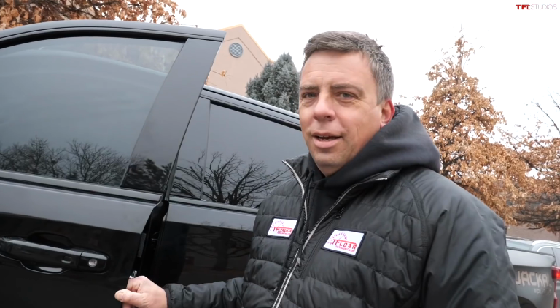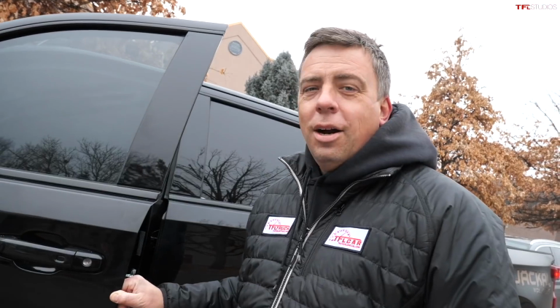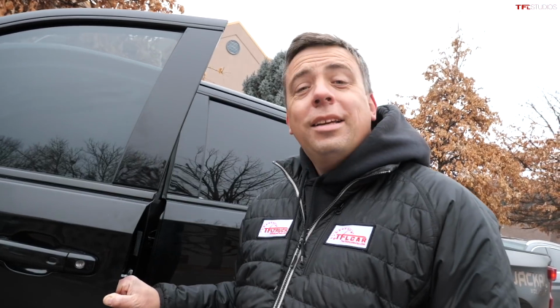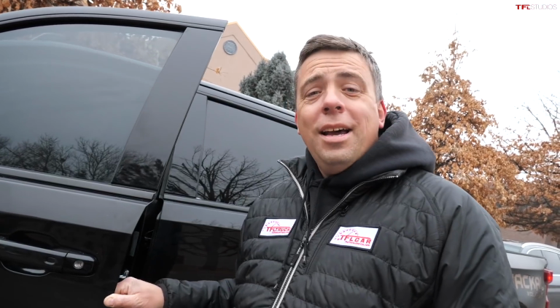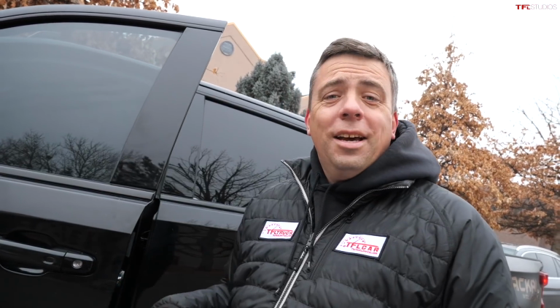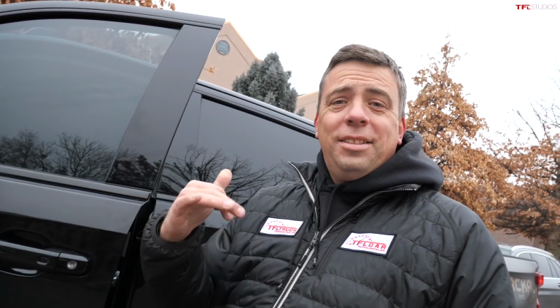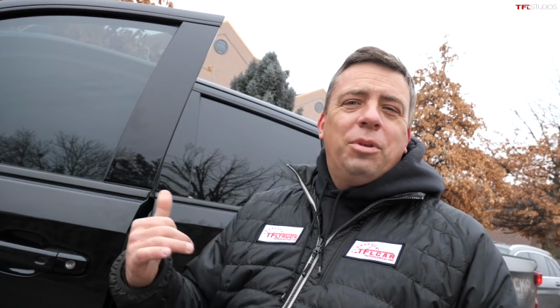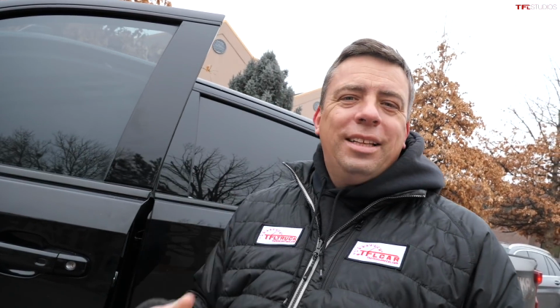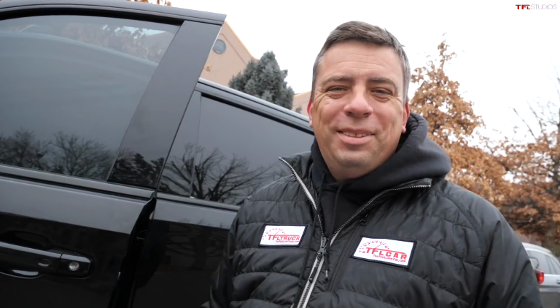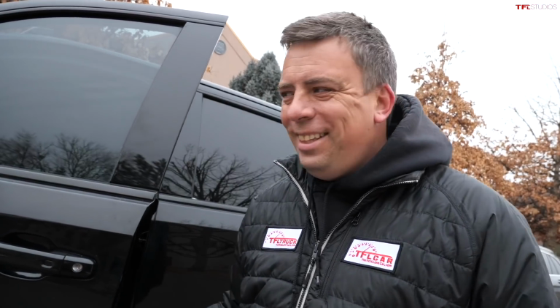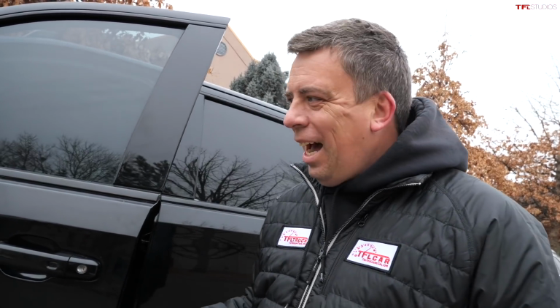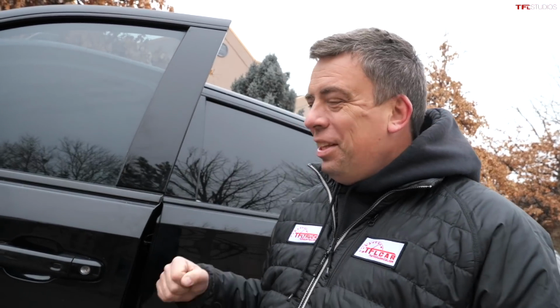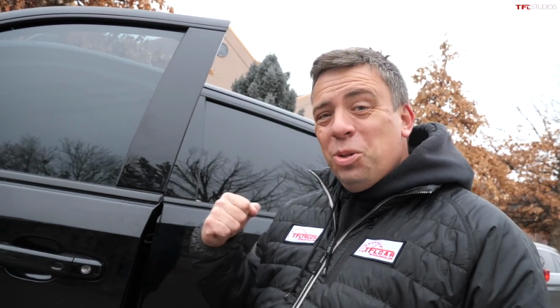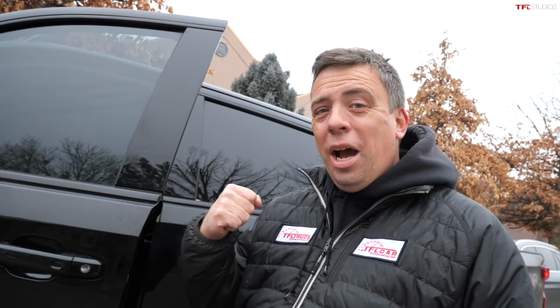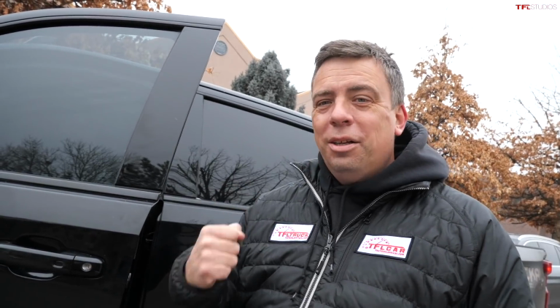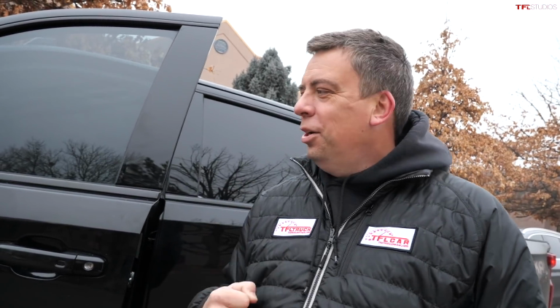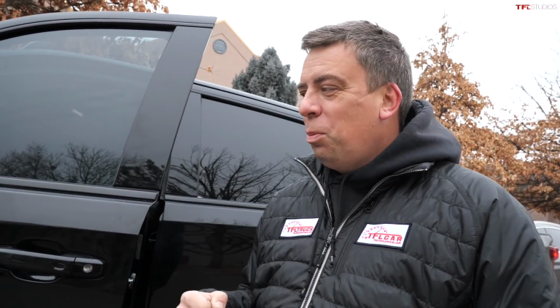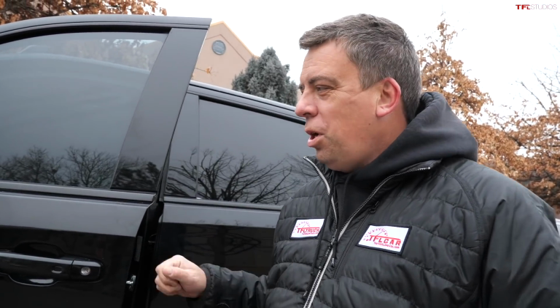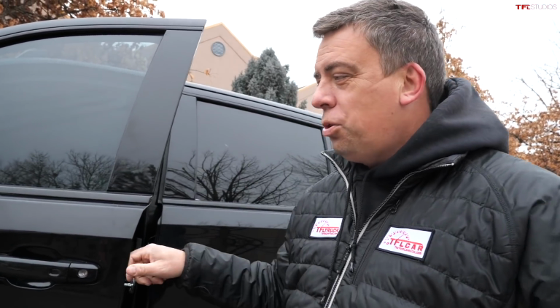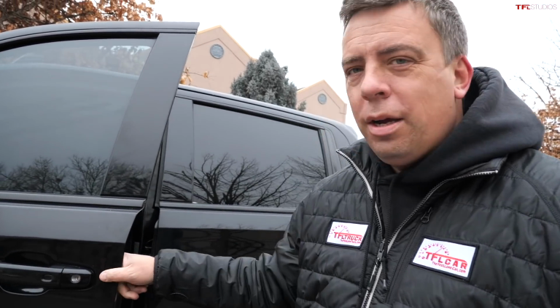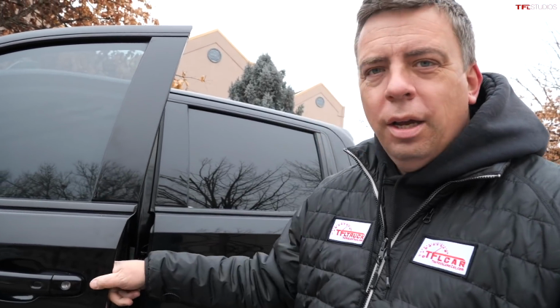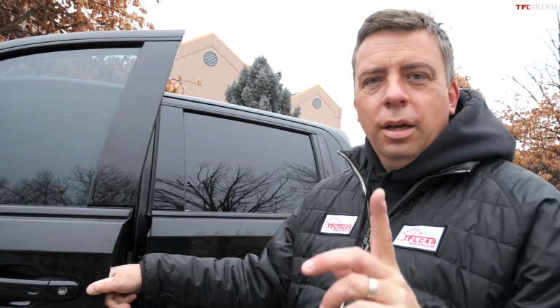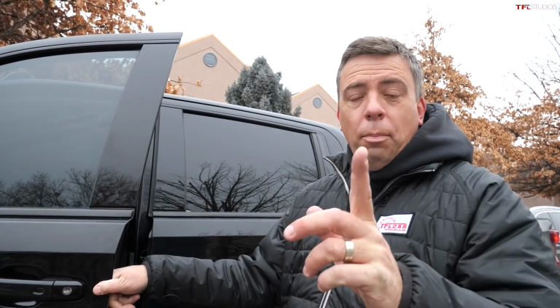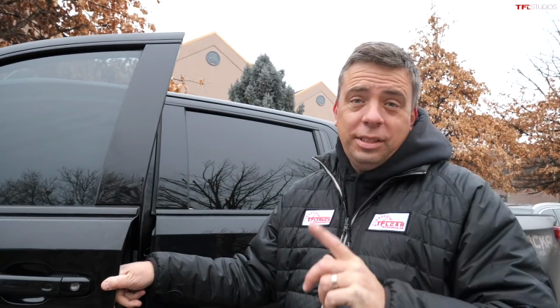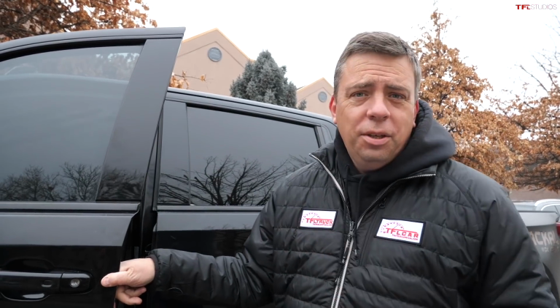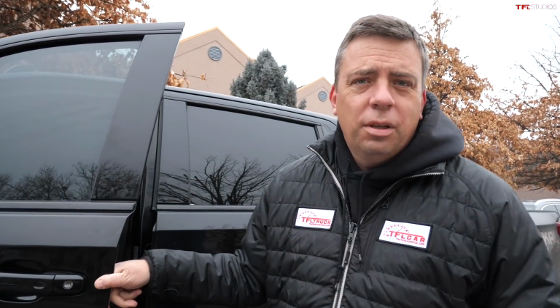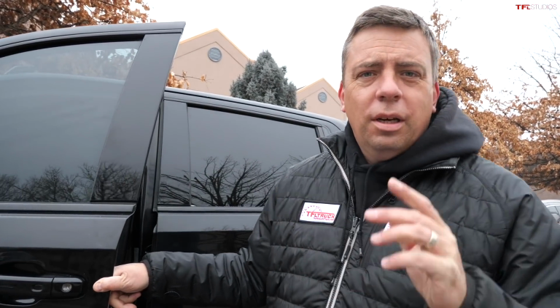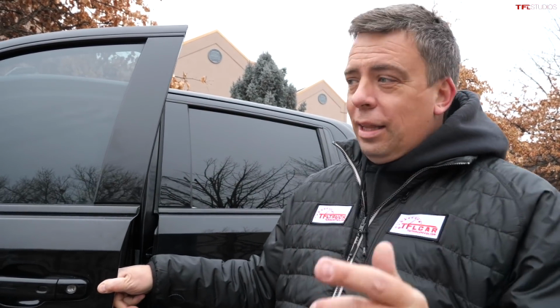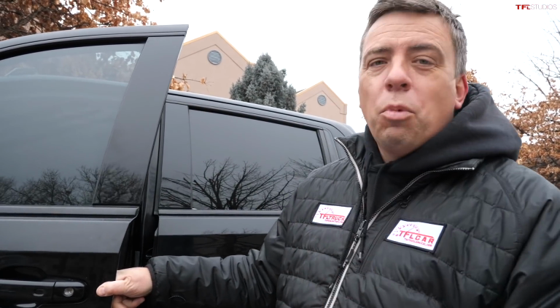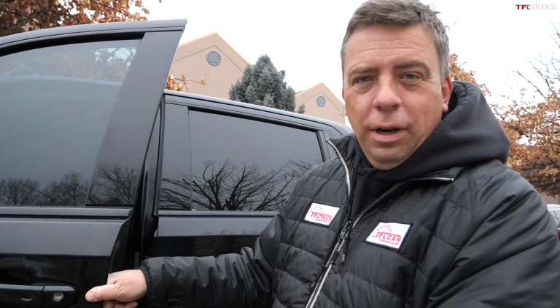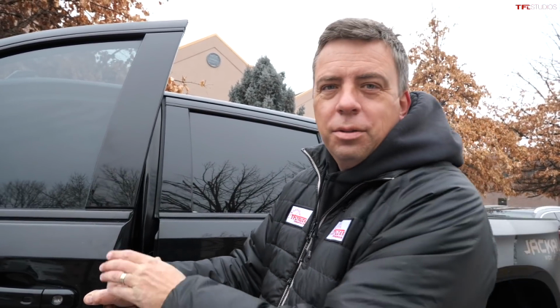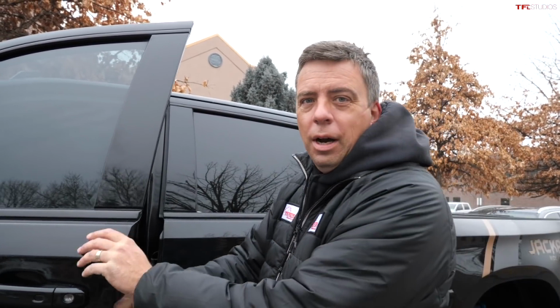Alright guys, it's time to get some seat time in the new Jackal supercharged truck. Stay tuned — a lot more videos to come.